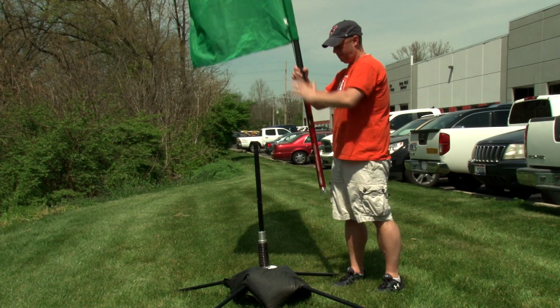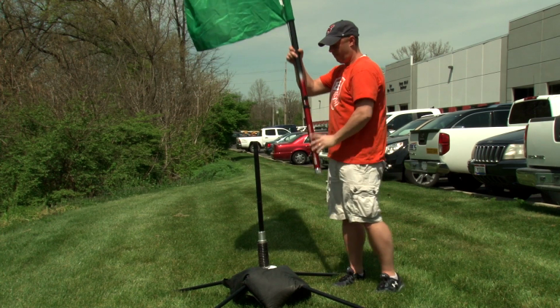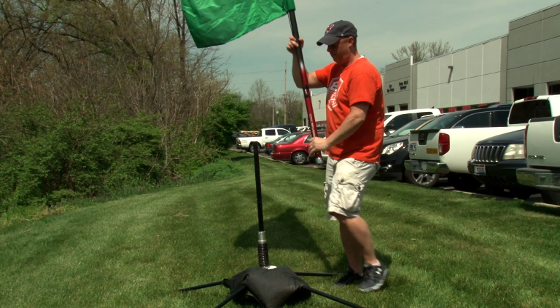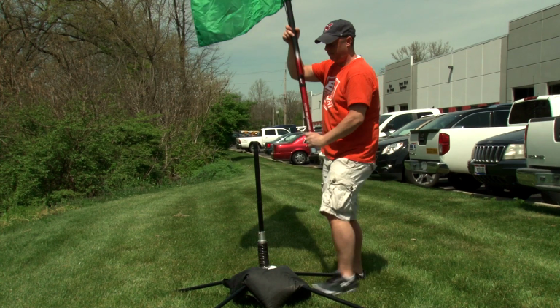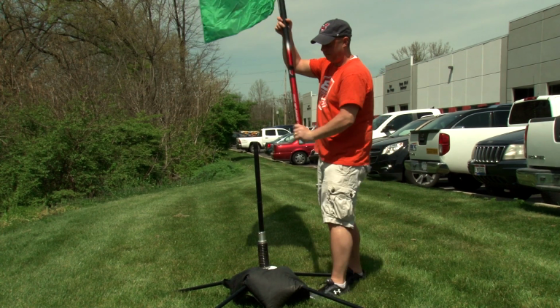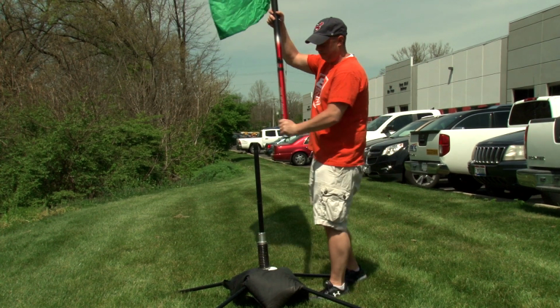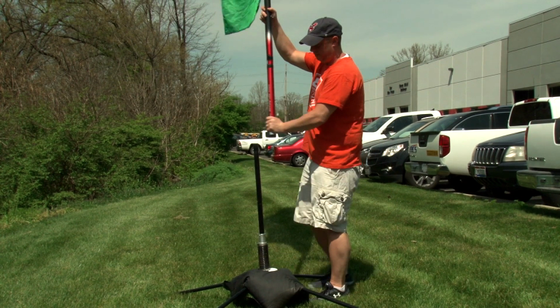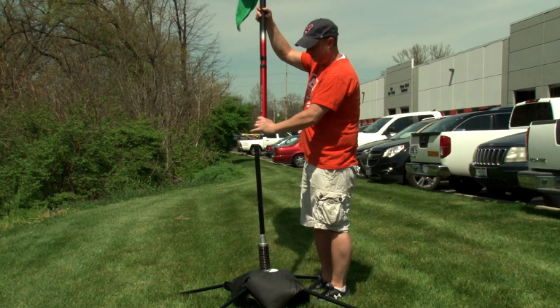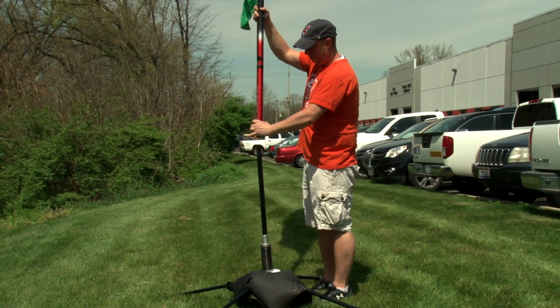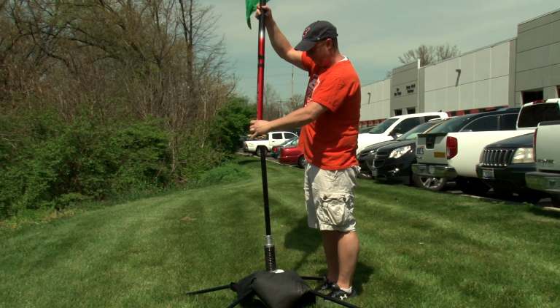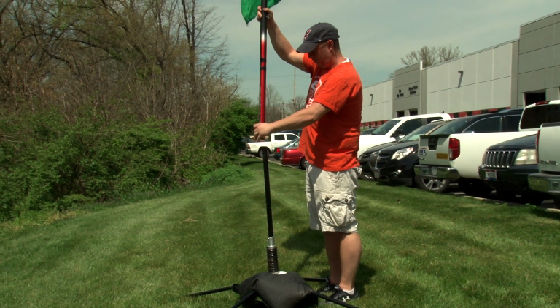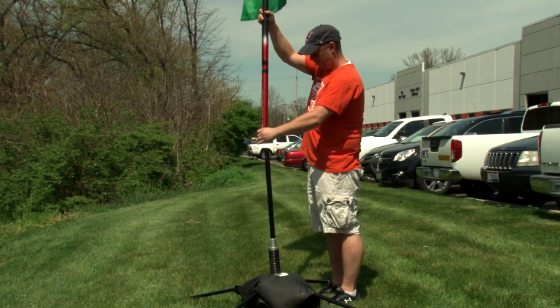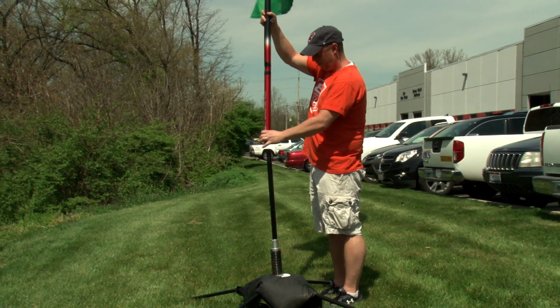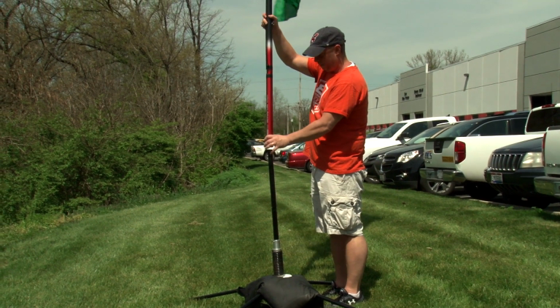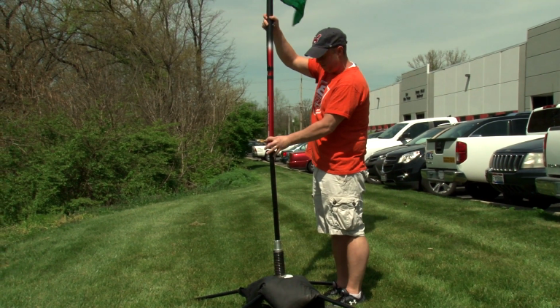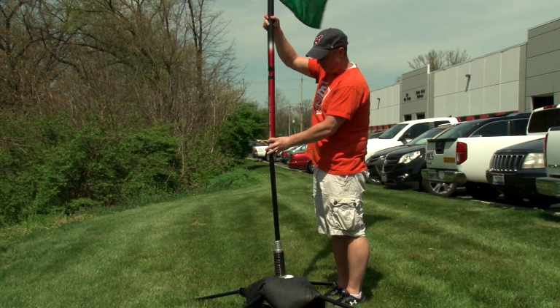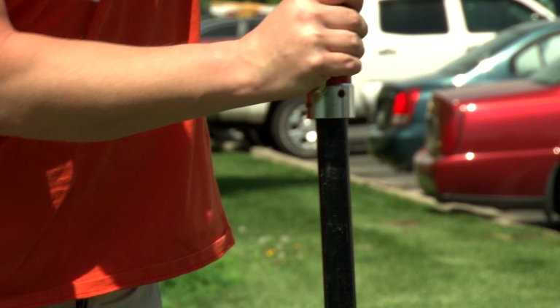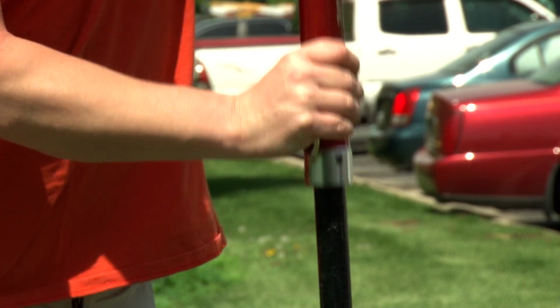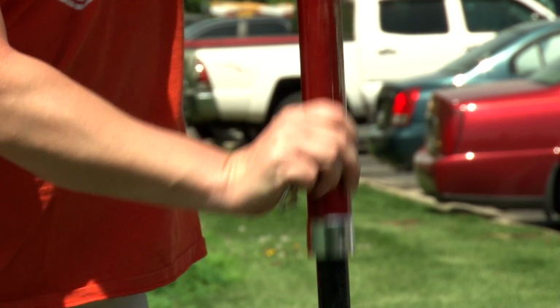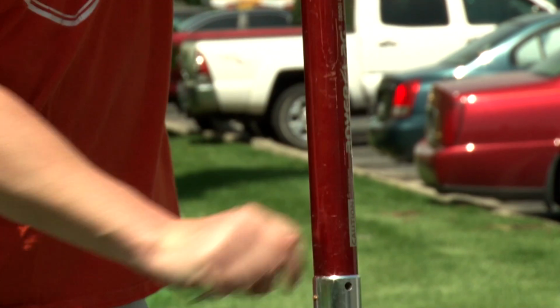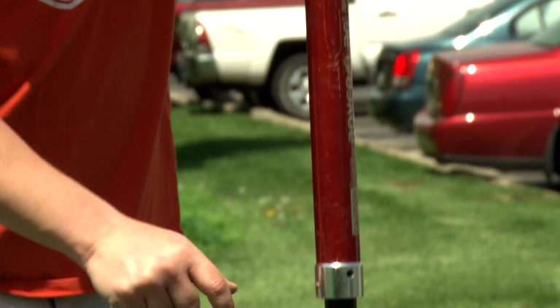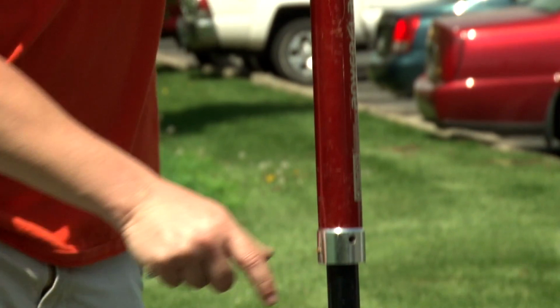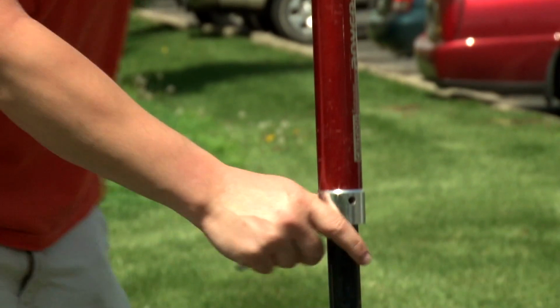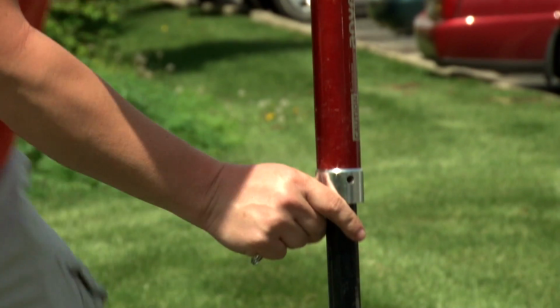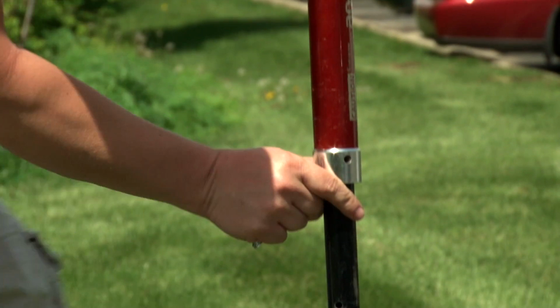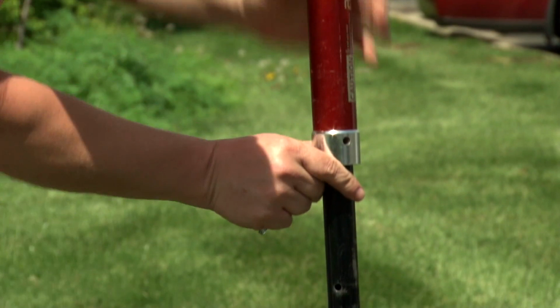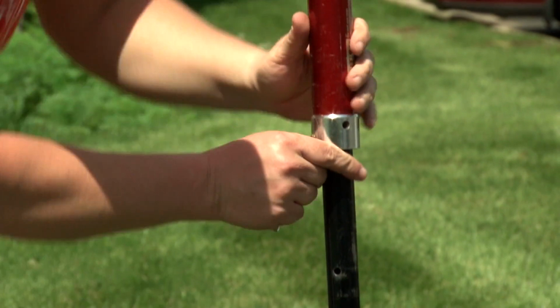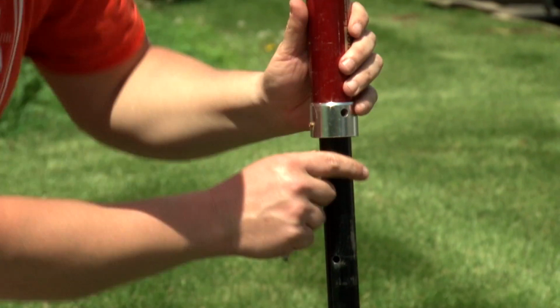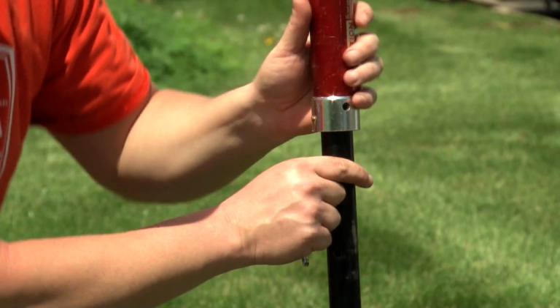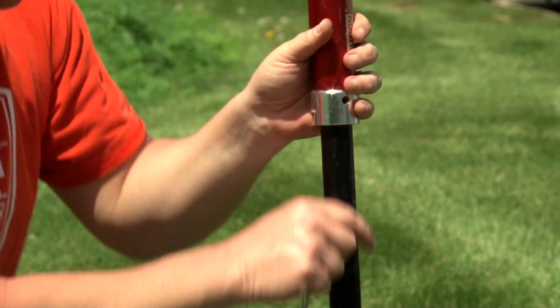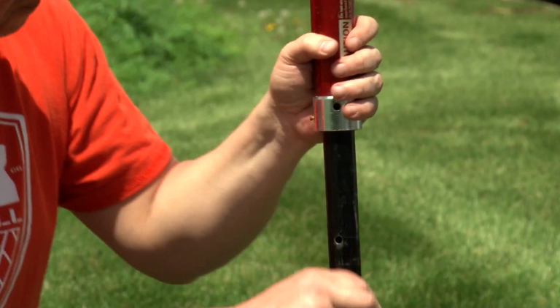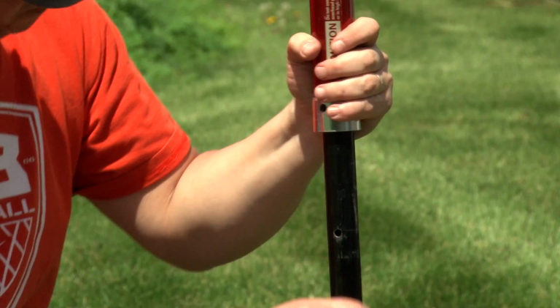Place the pole with flag attached on the top of the bearing pole and secure using the final hitch pin.